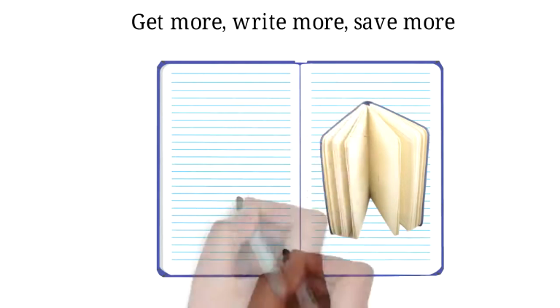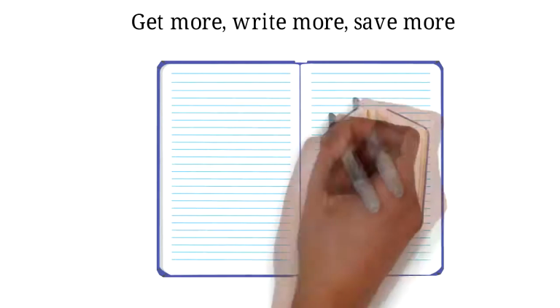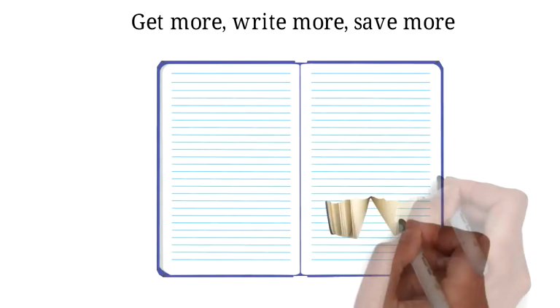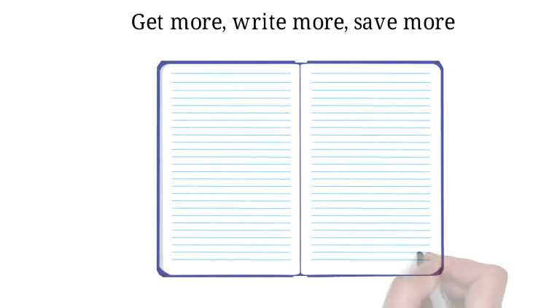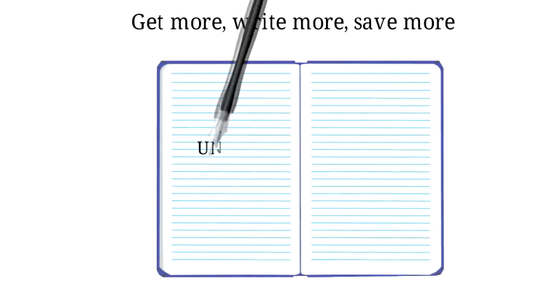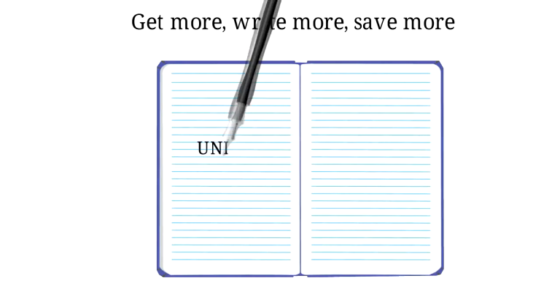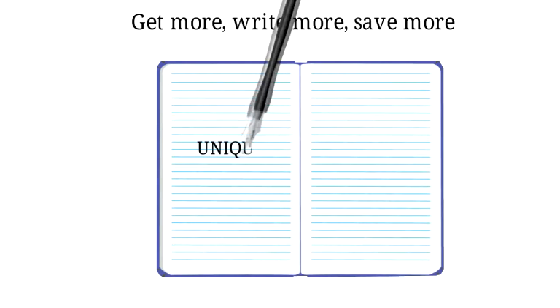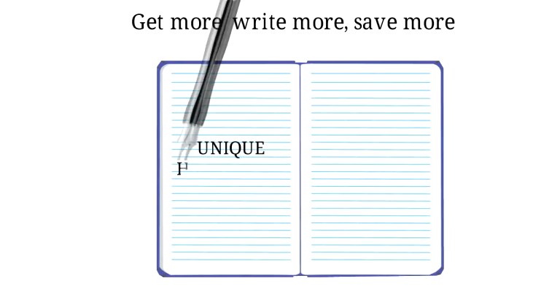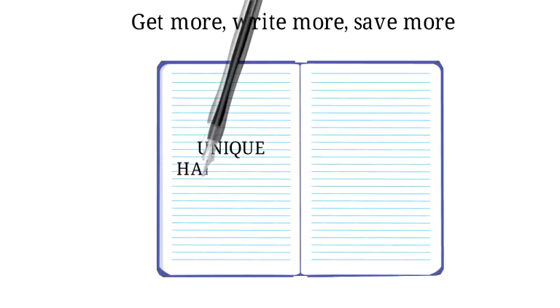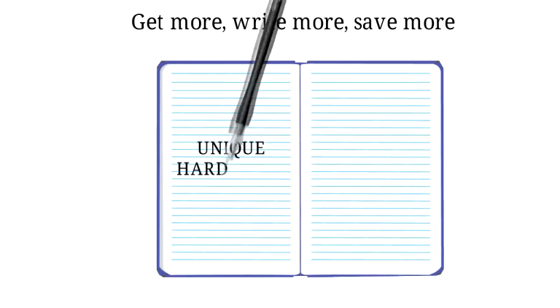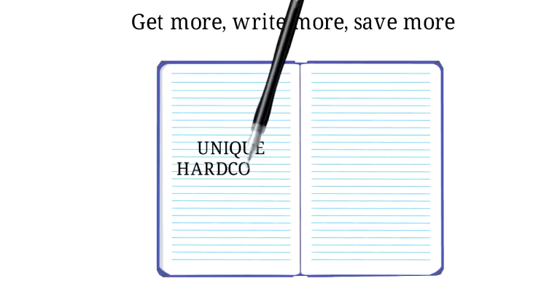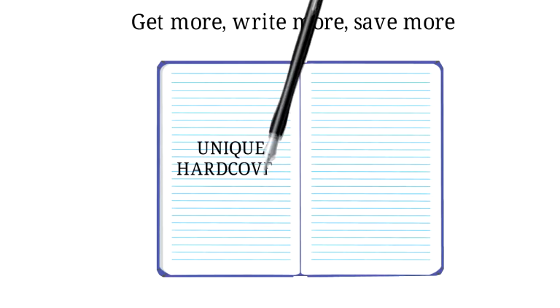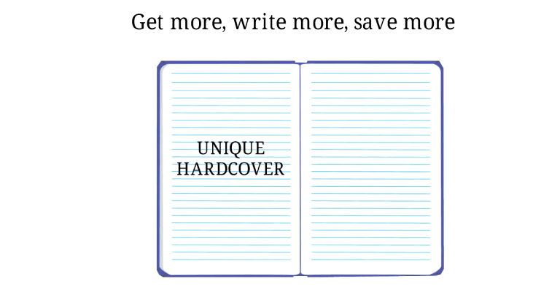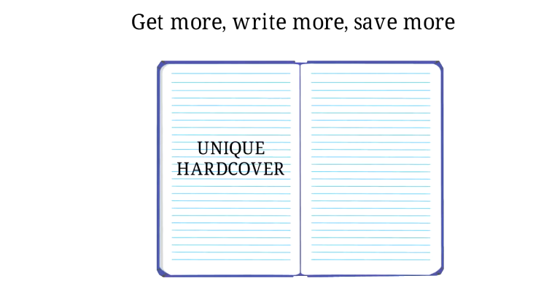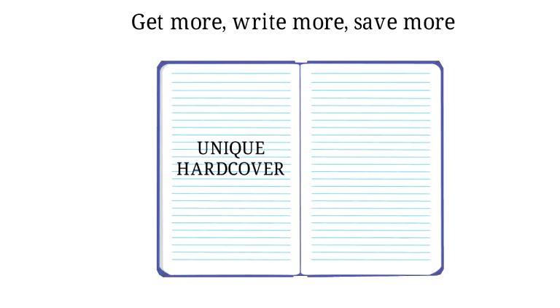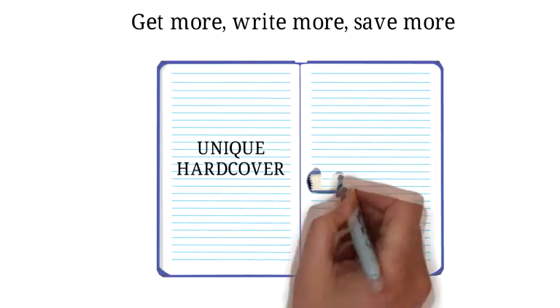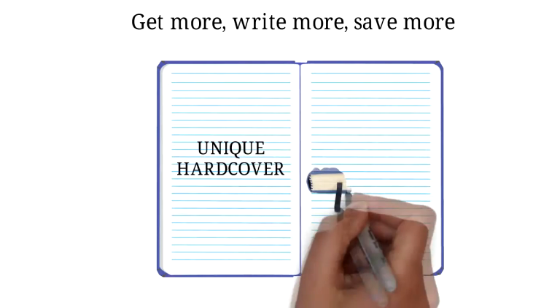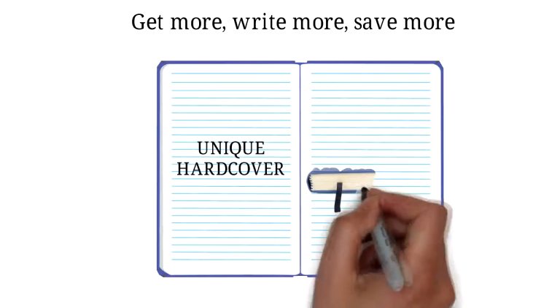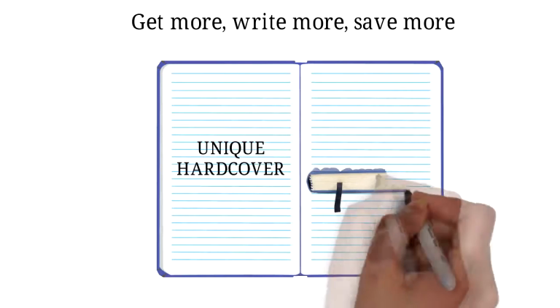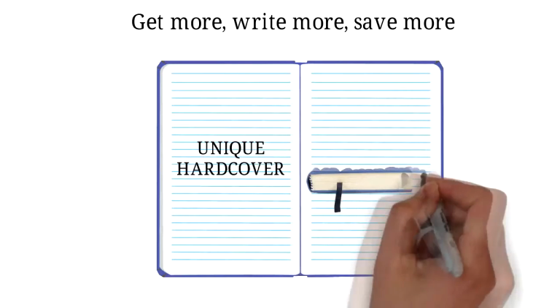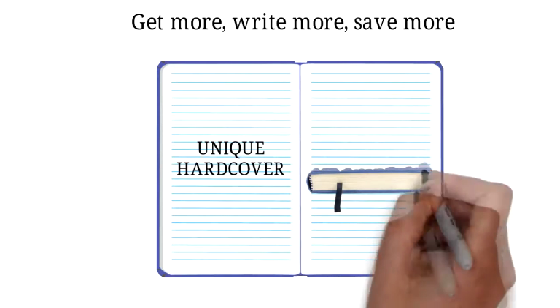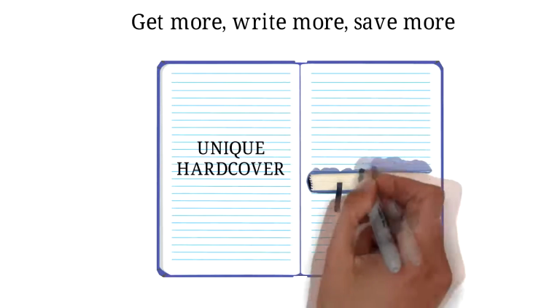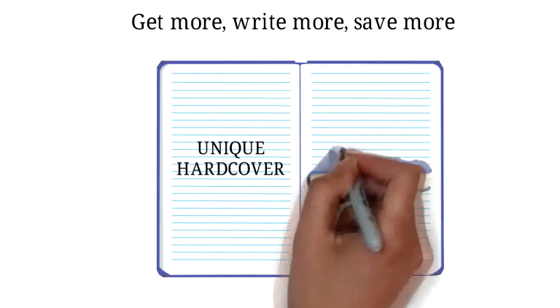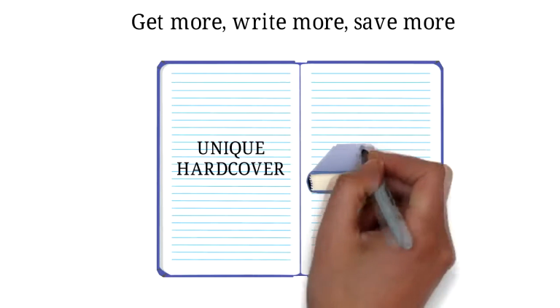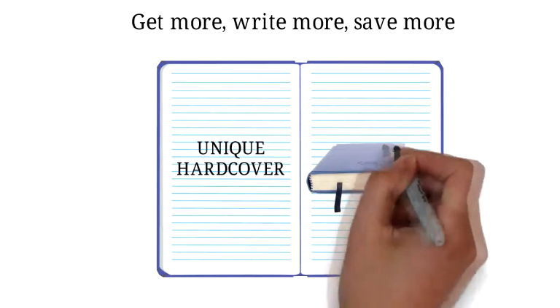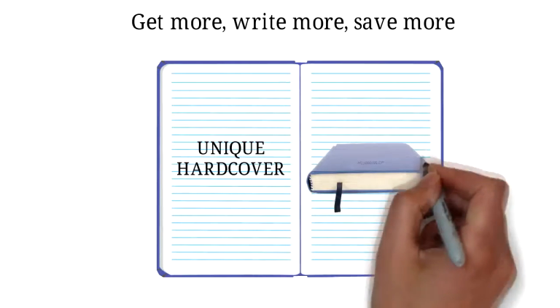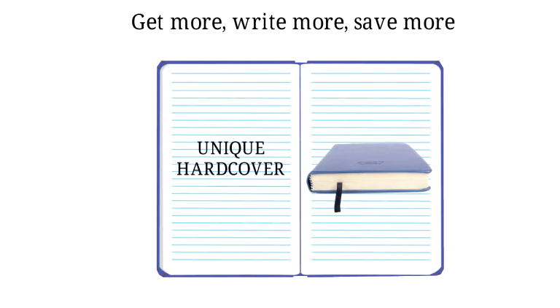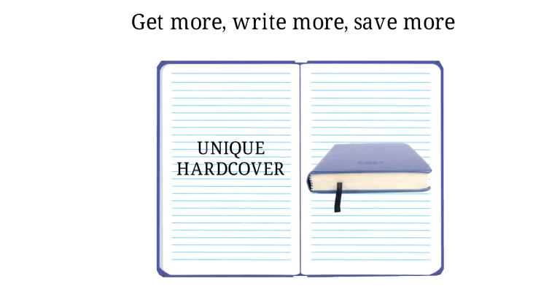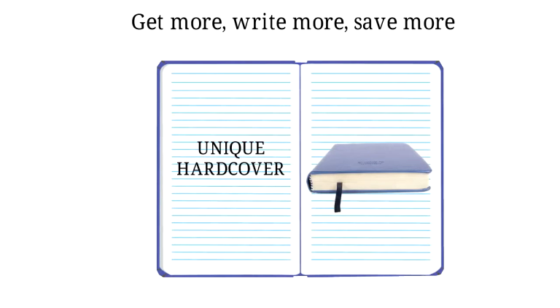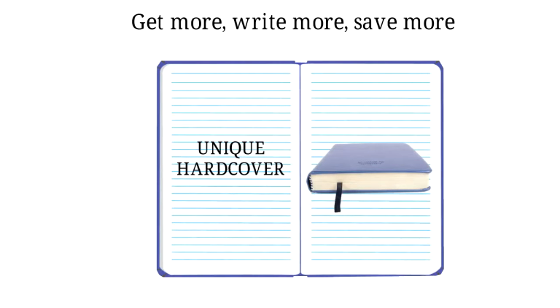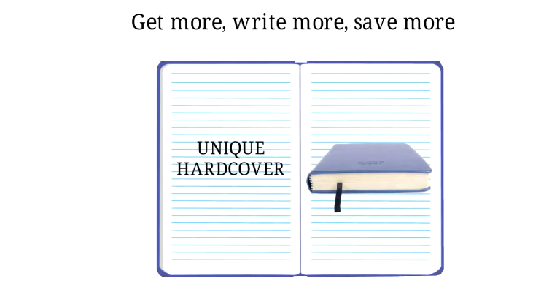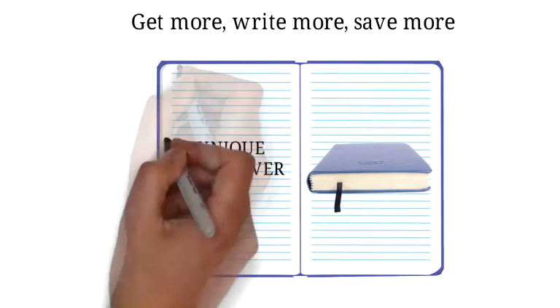6. Unique hardcover. Highly fashionable. Professional looking. Lasts longer.